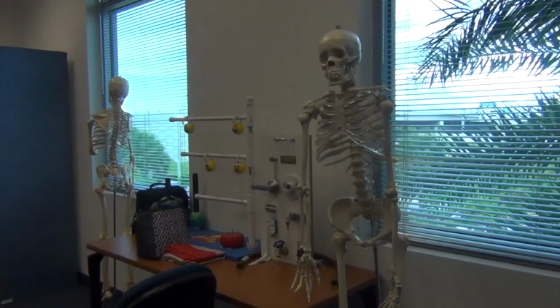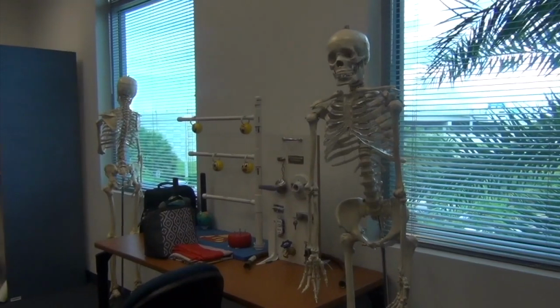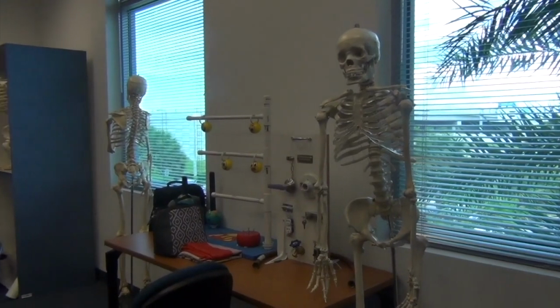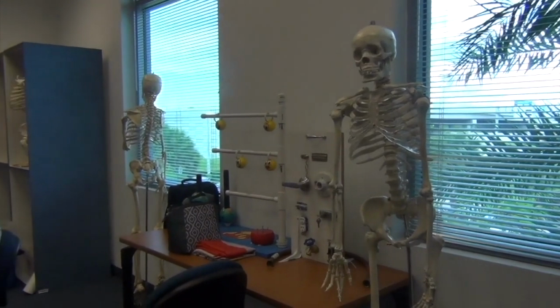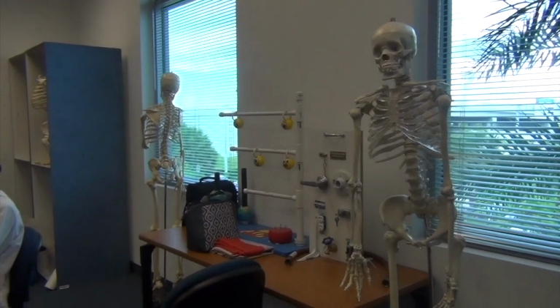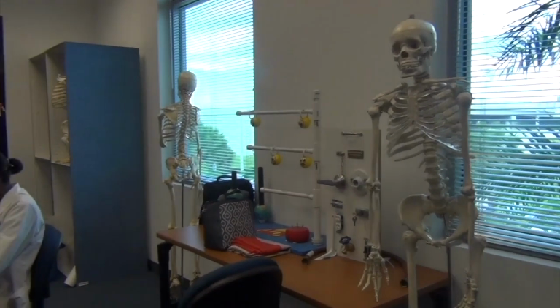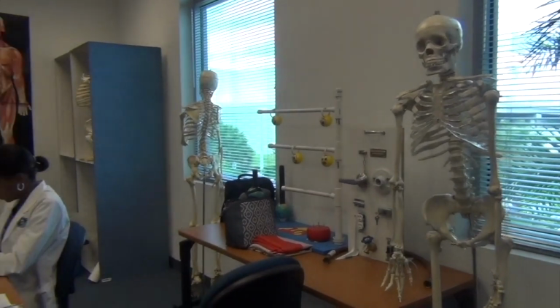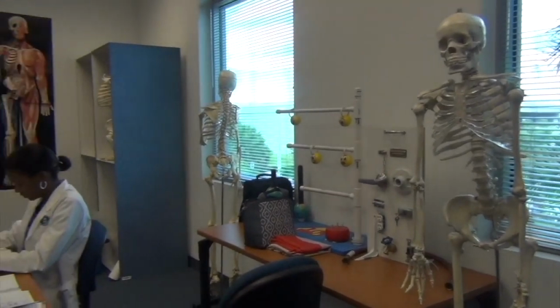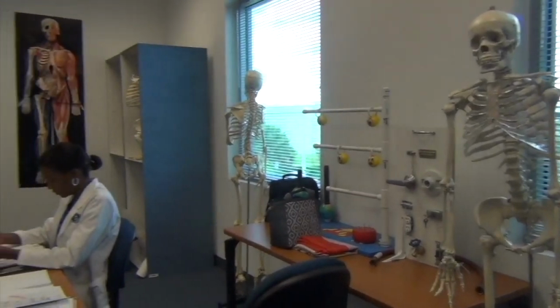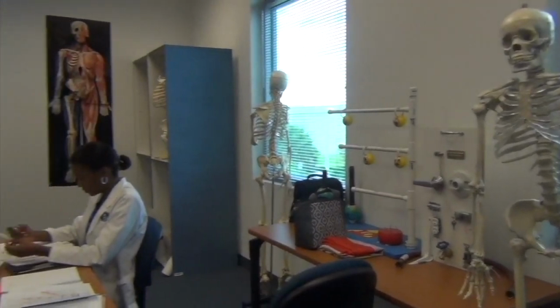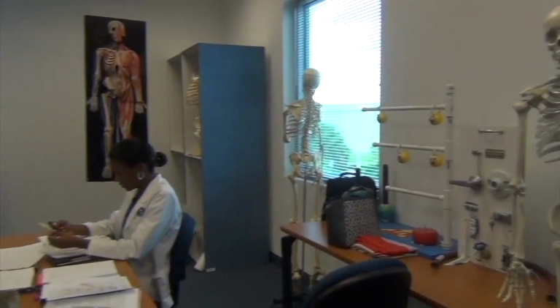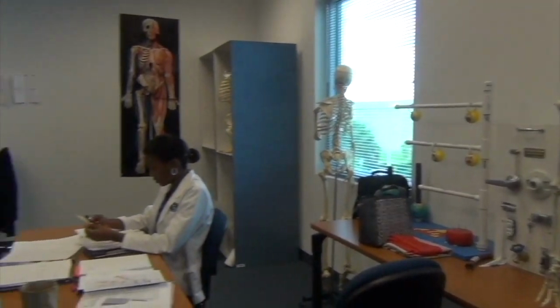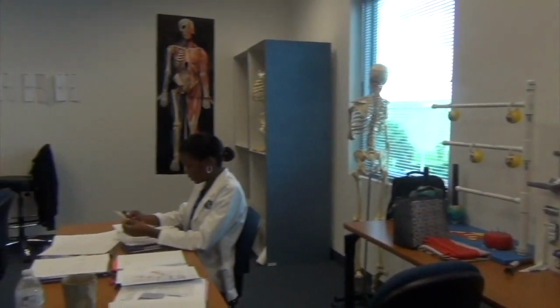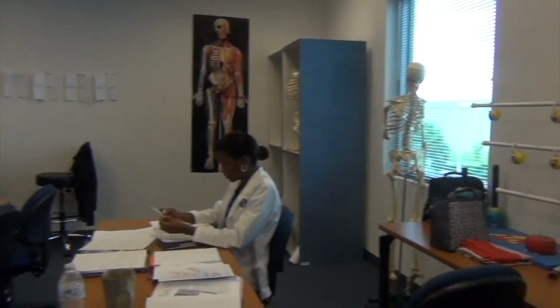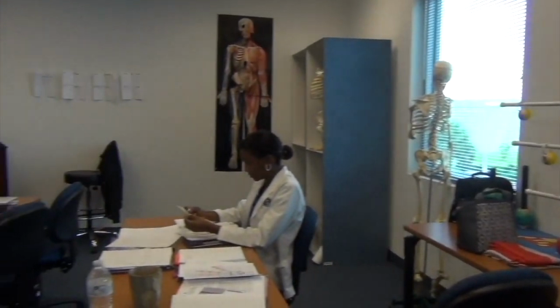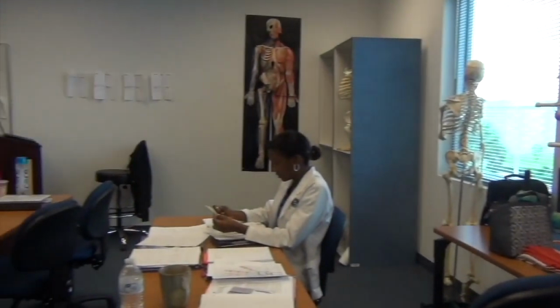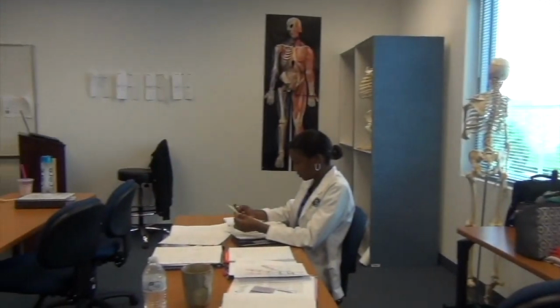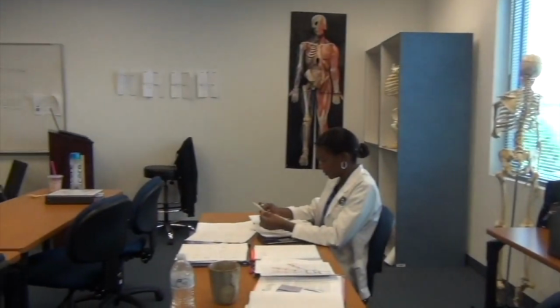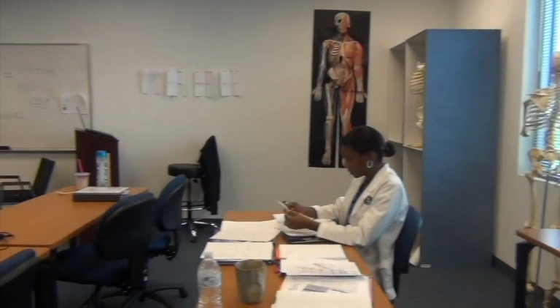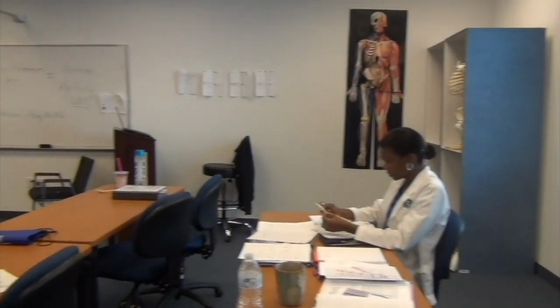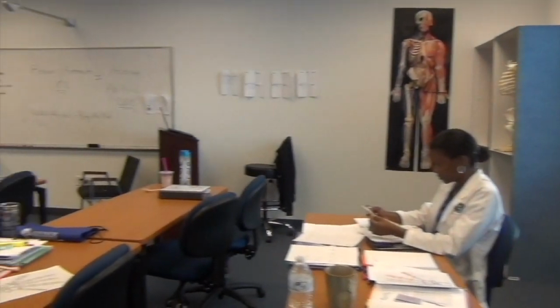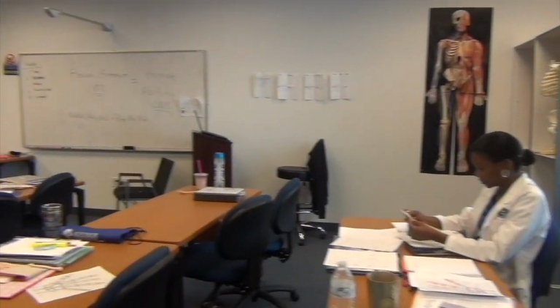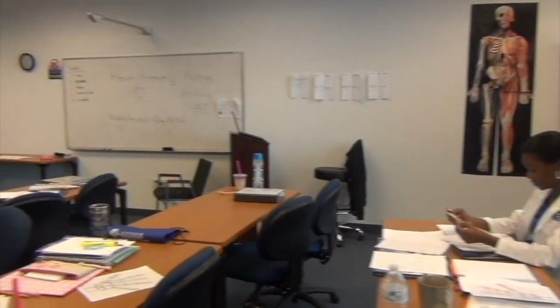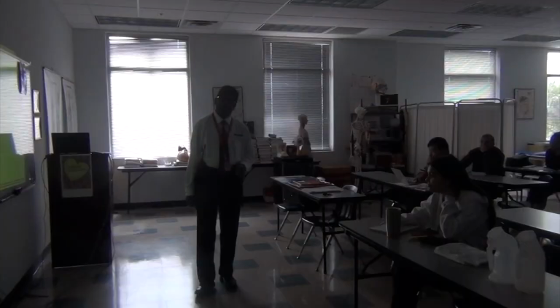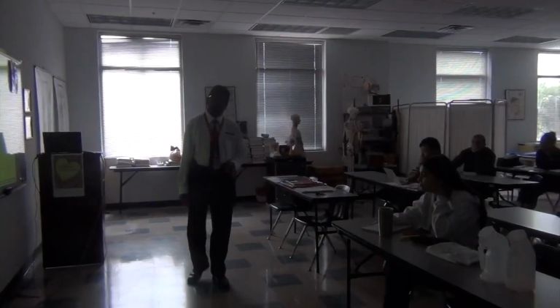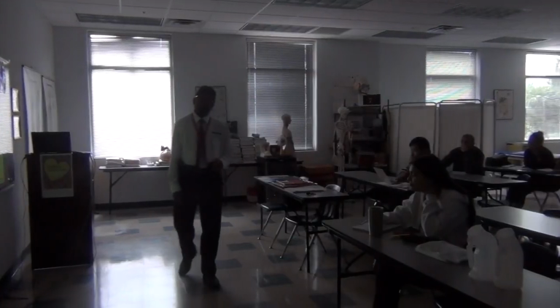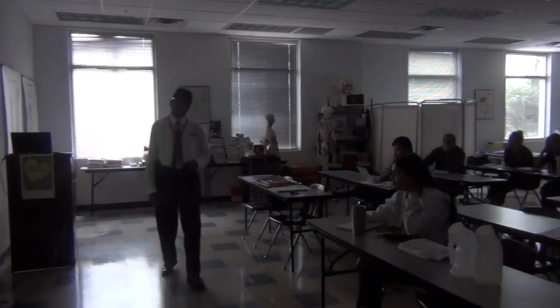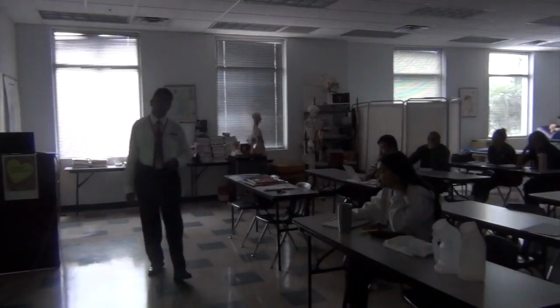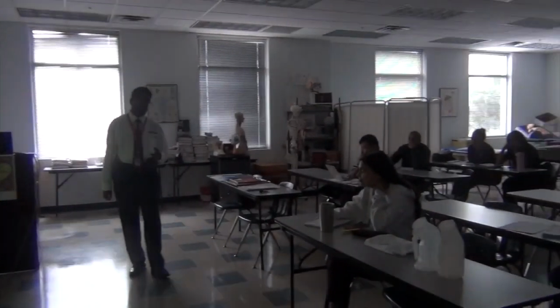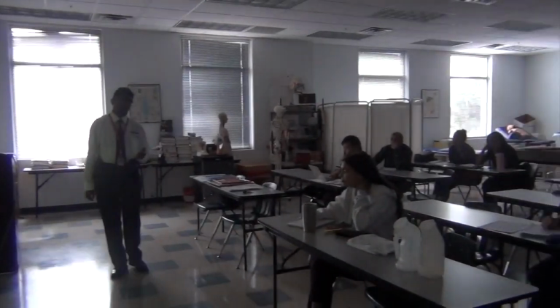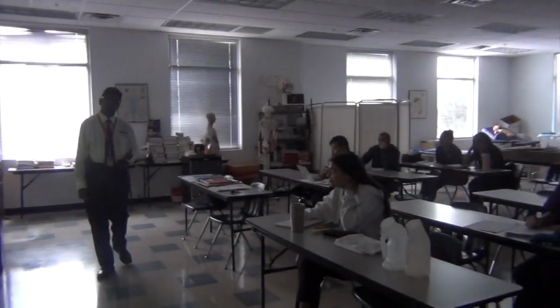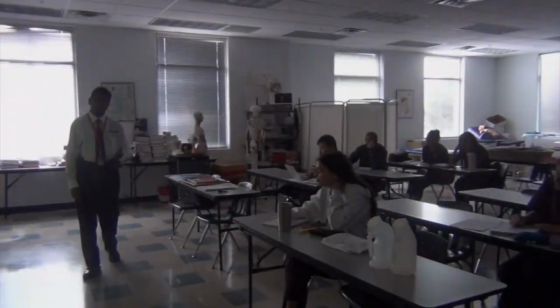In the medical assisting lab, you're going to have to learn to take blood pressure and vital signs, learn to draw blood, and learn to give shots.